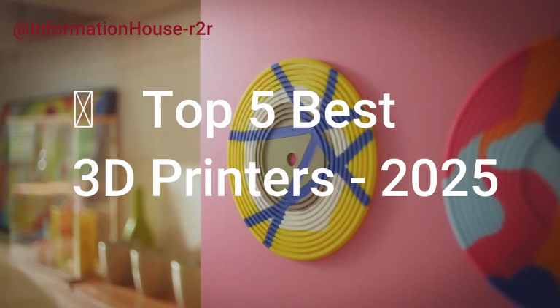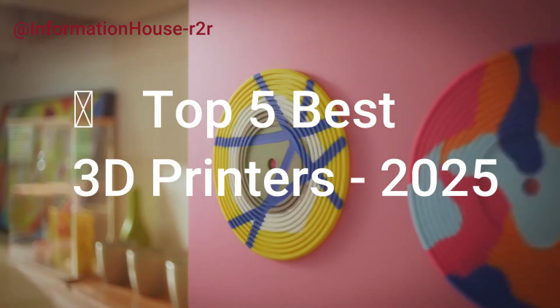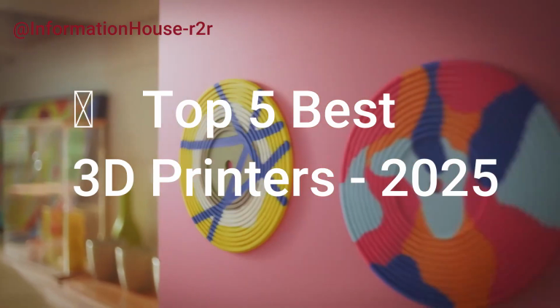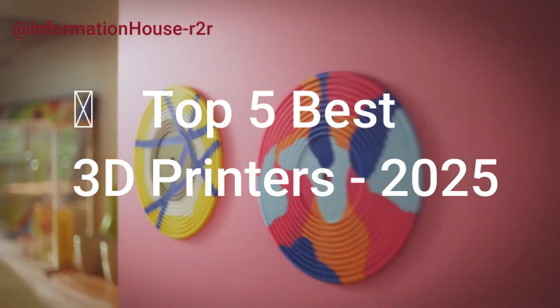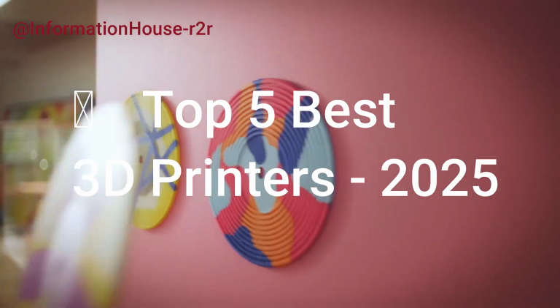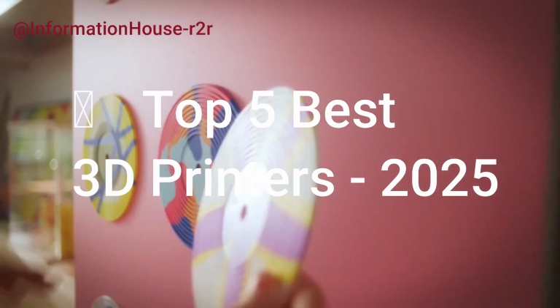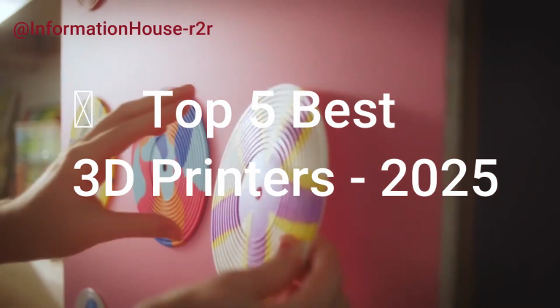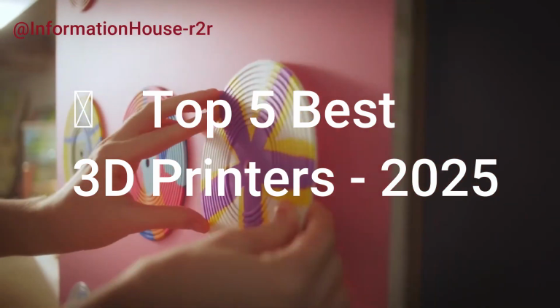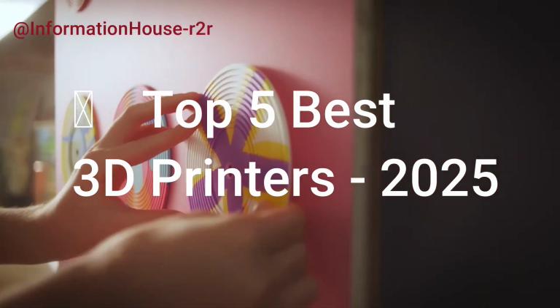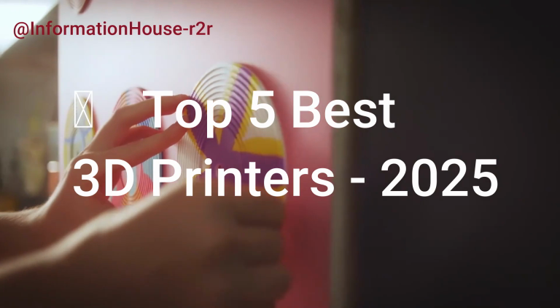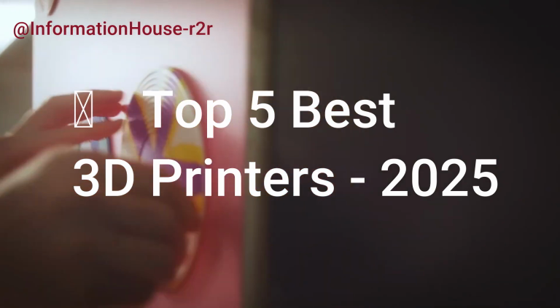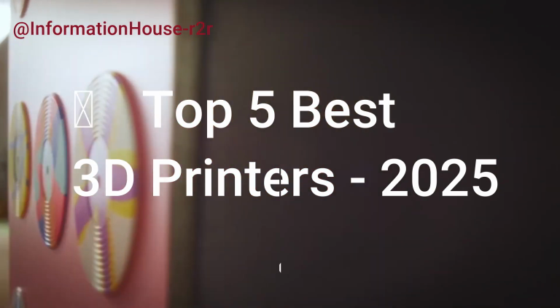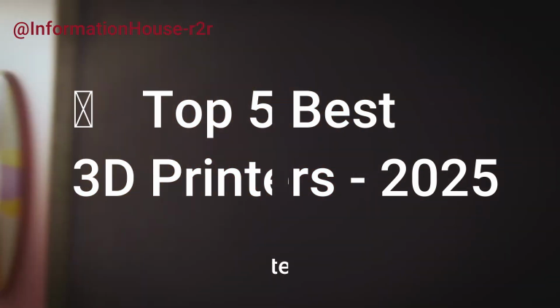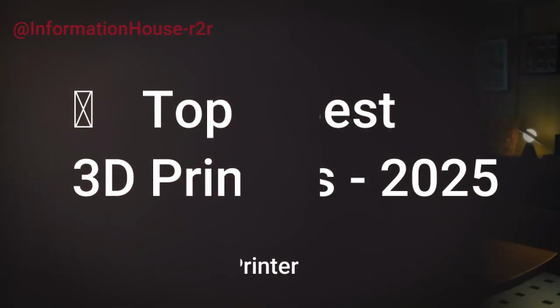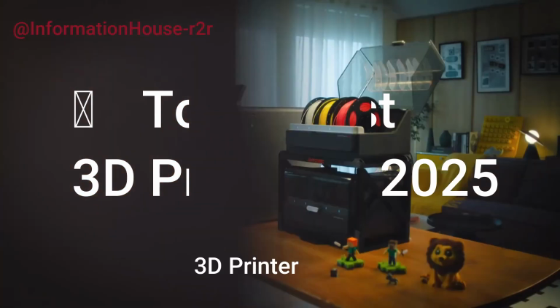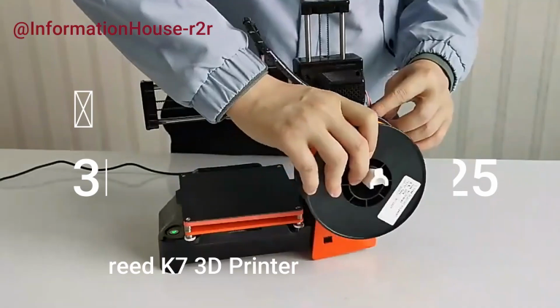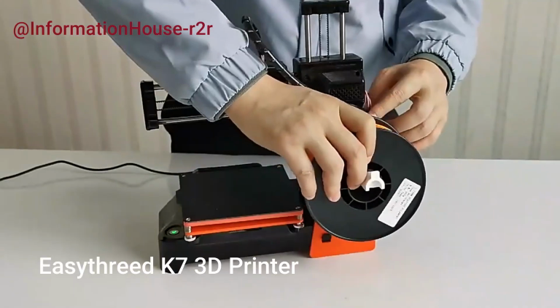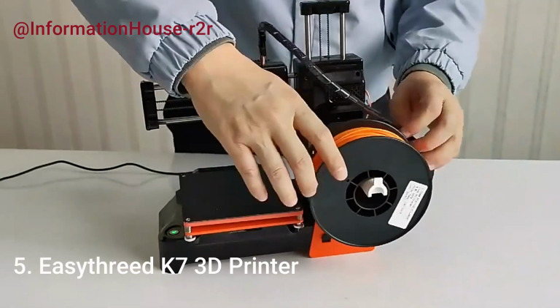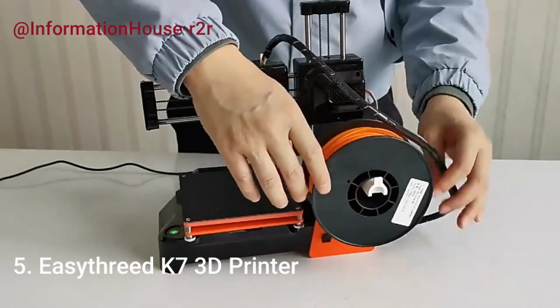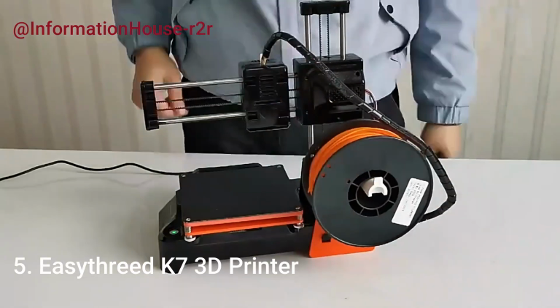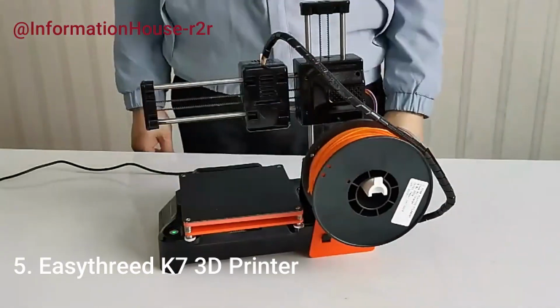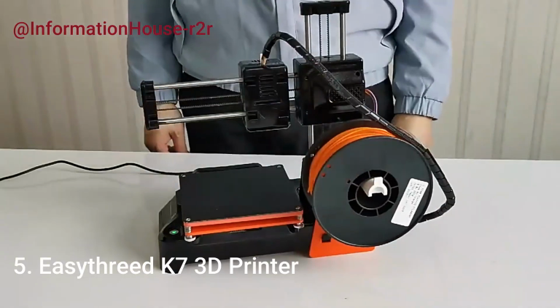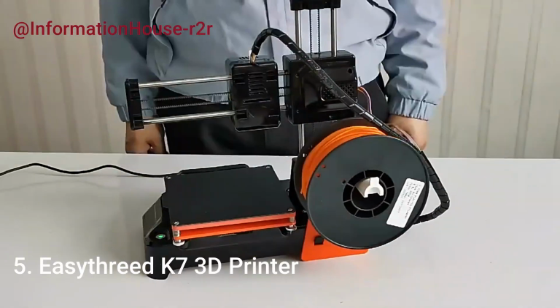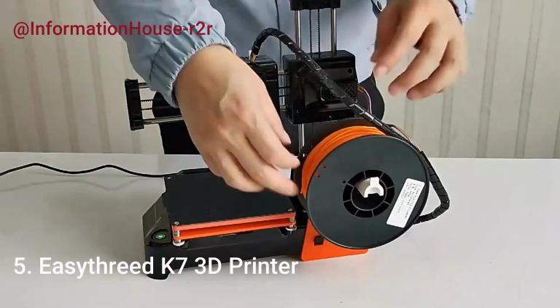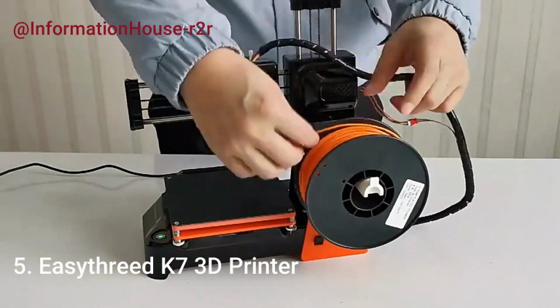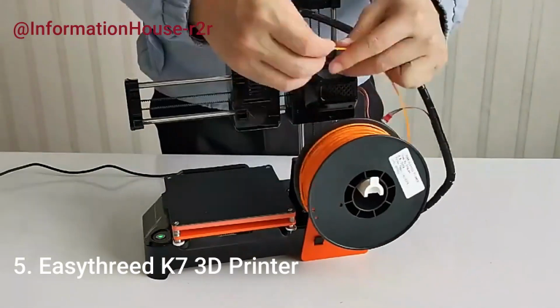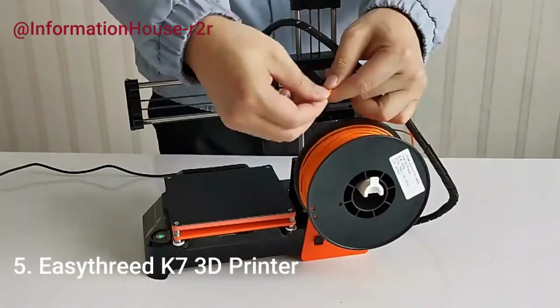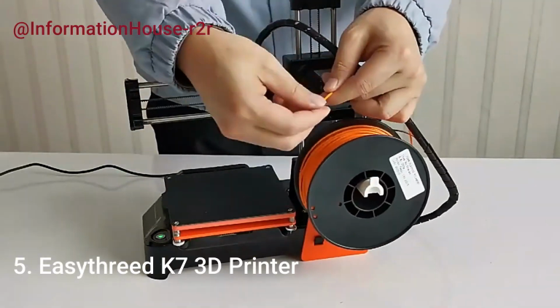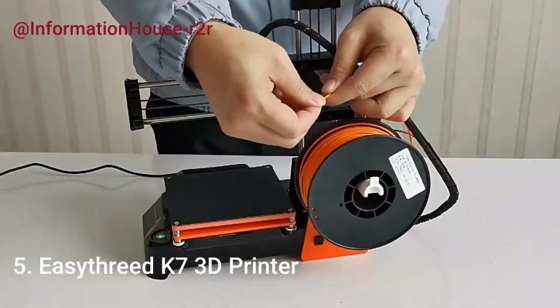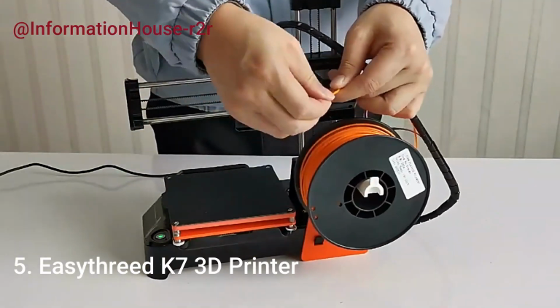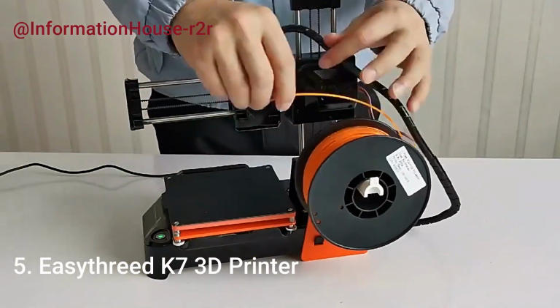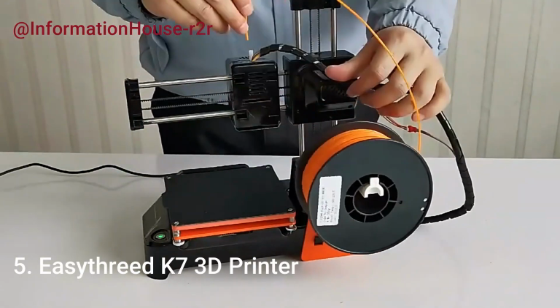Top 5 Best 3D Printers 2025. Number 5: Easy3D K7 3D Printer.